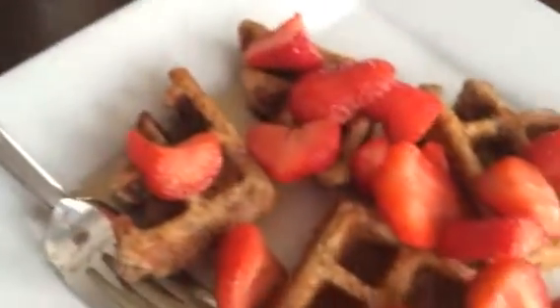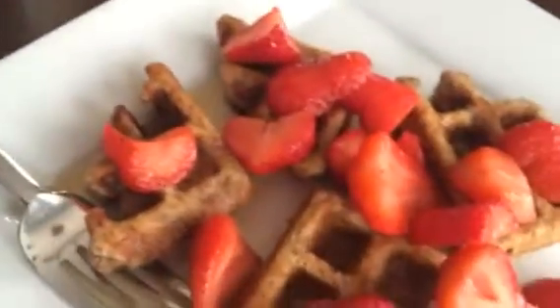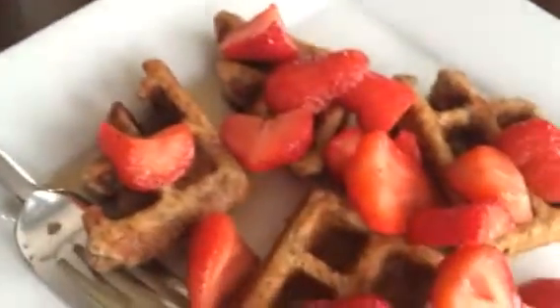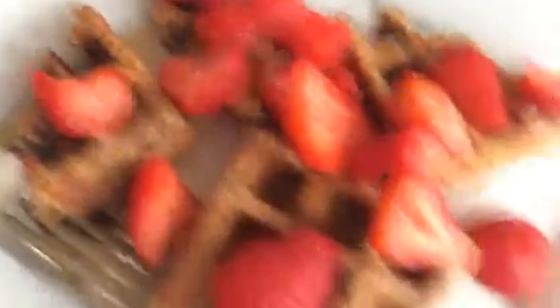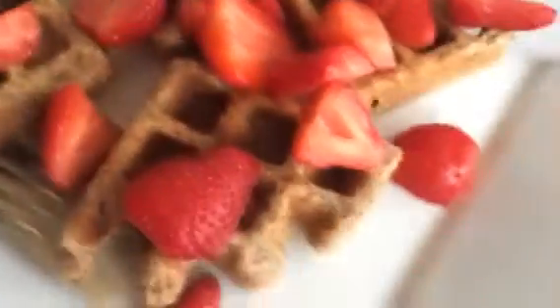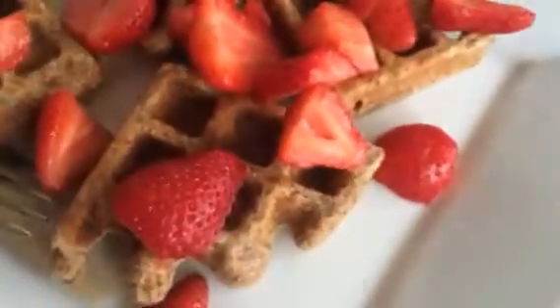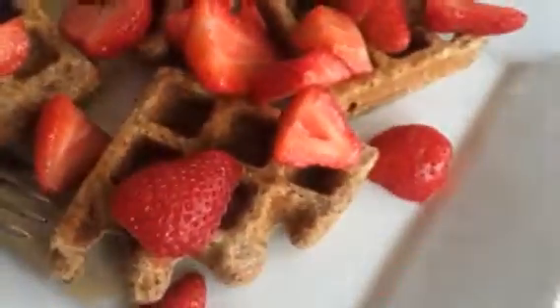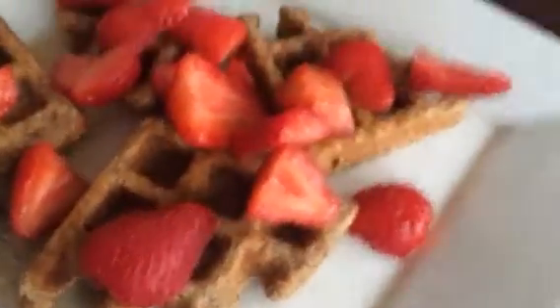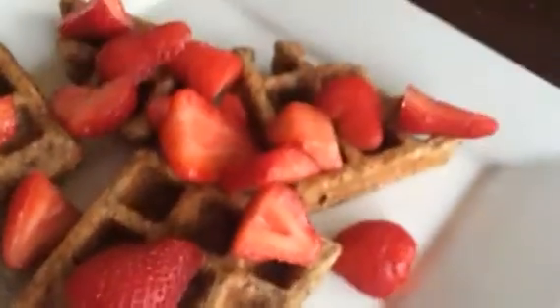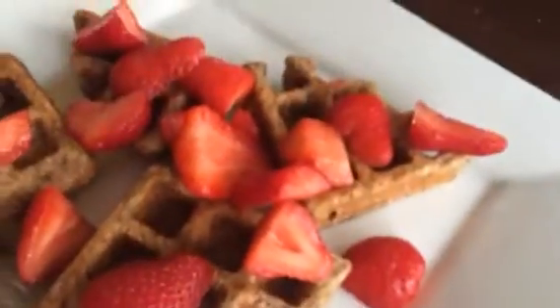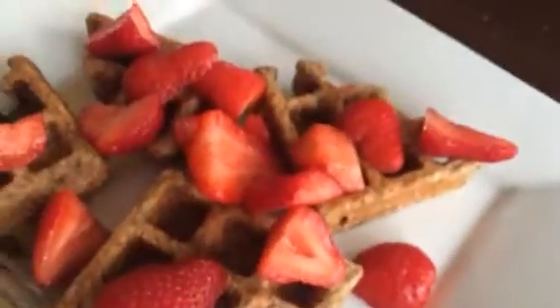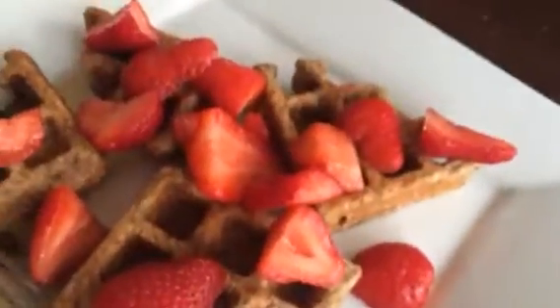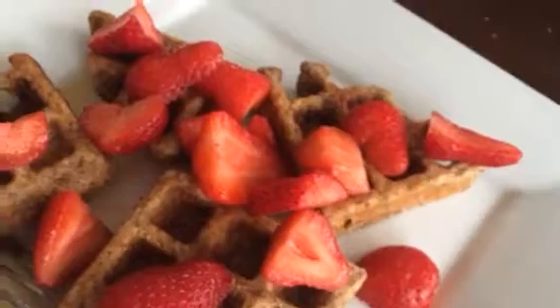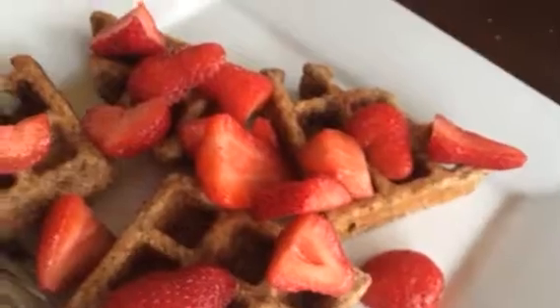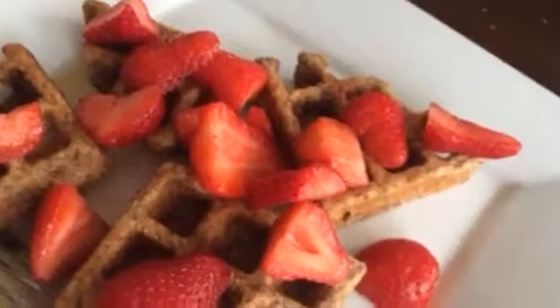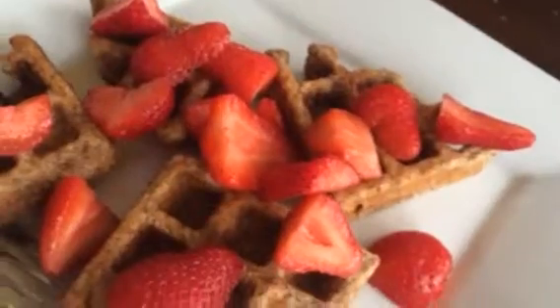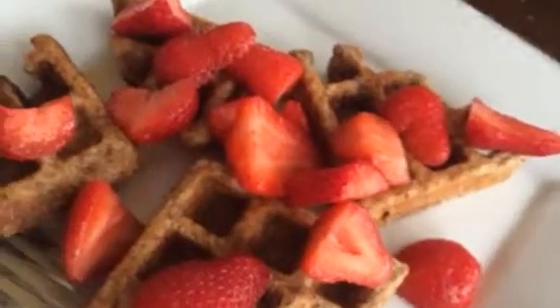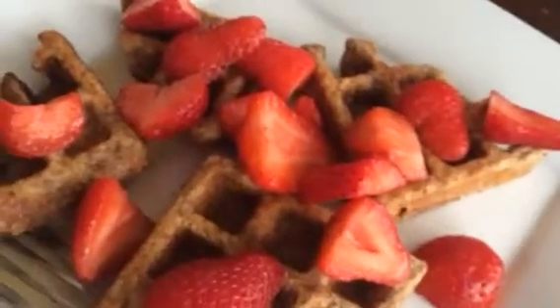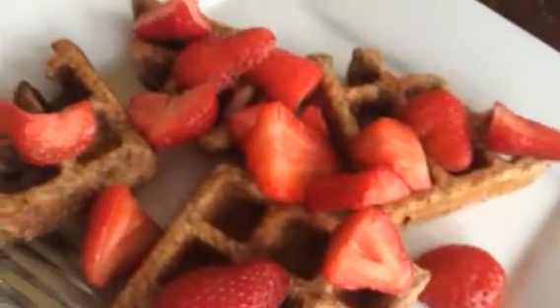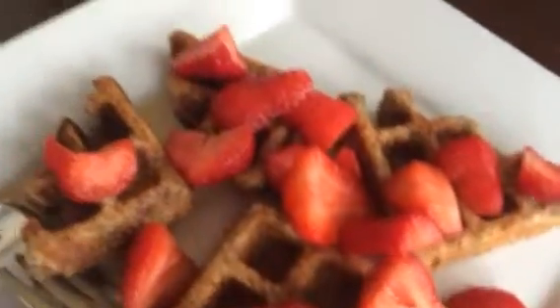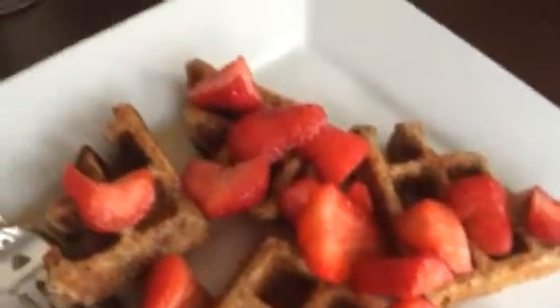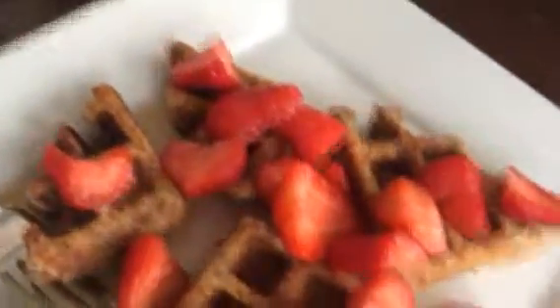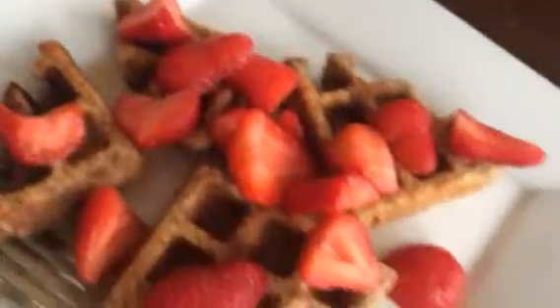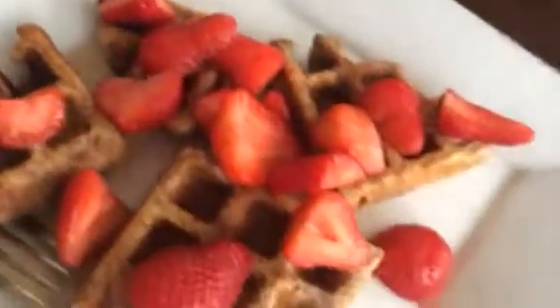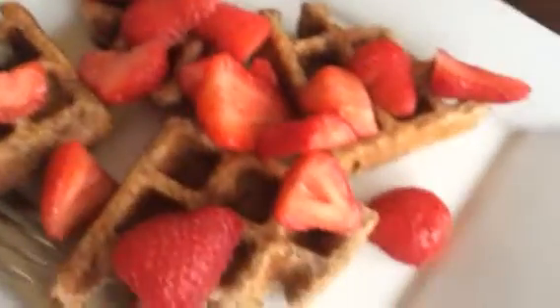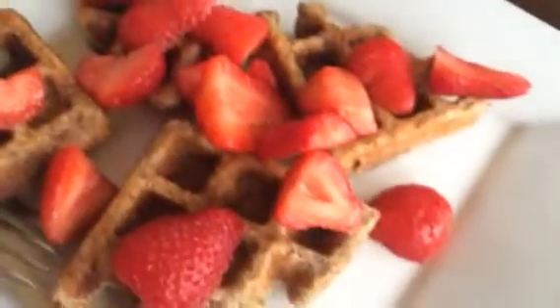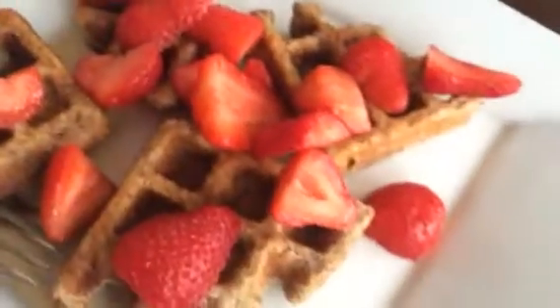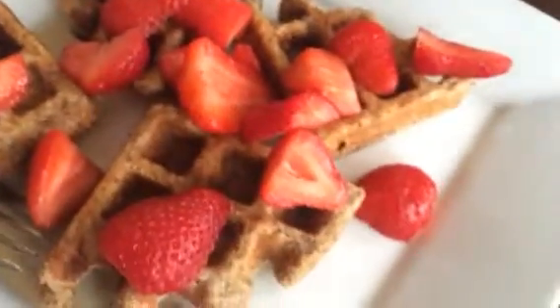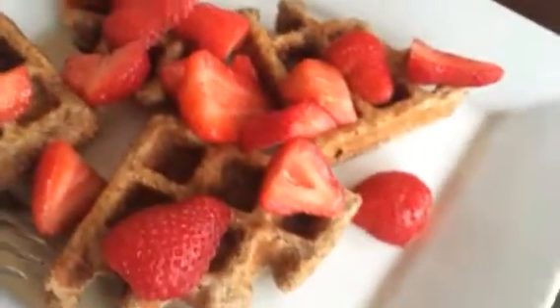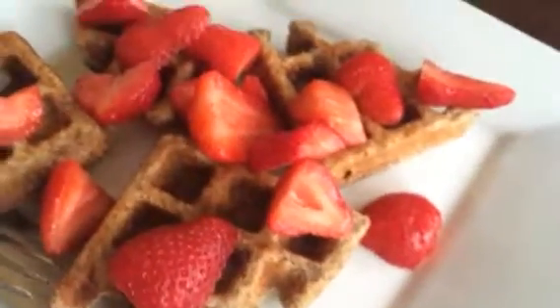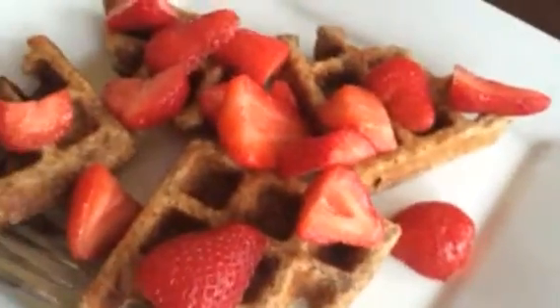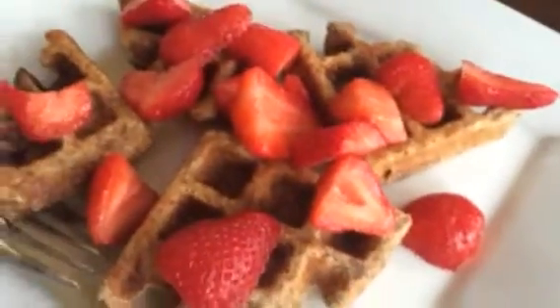And then I have maple syrup on there, butter — grass-fed butter — and organic strawberries.